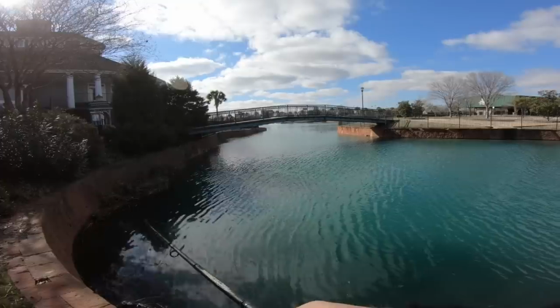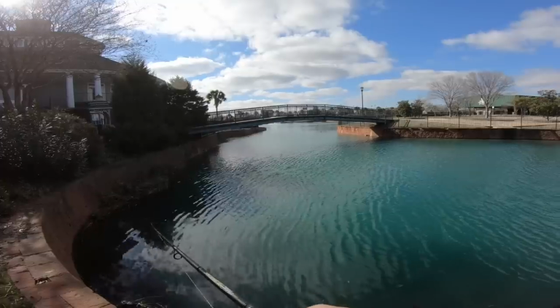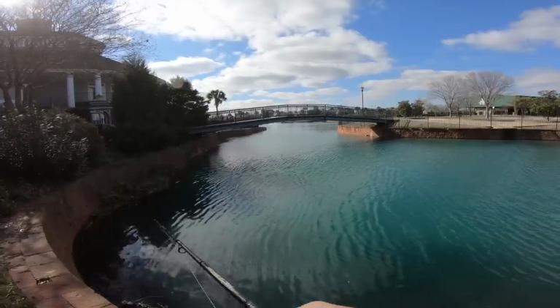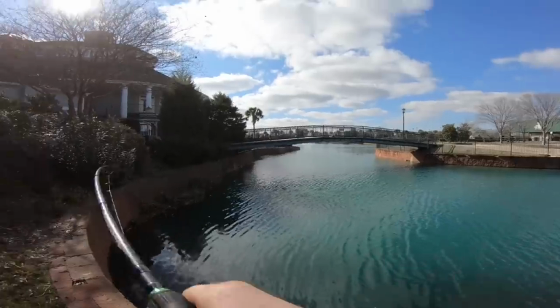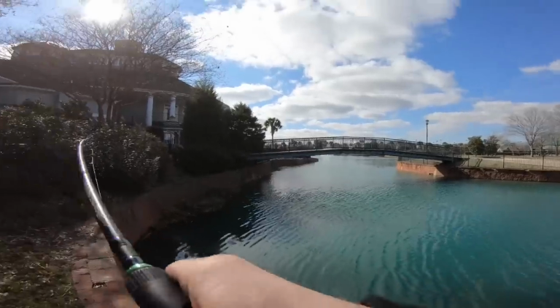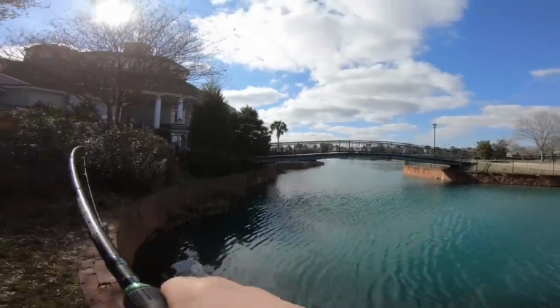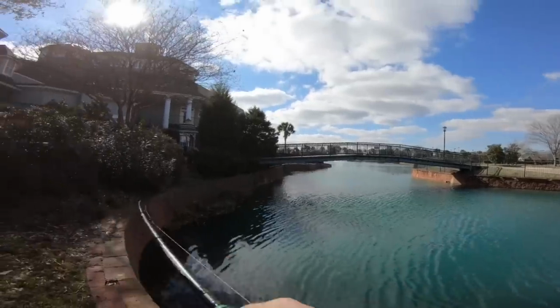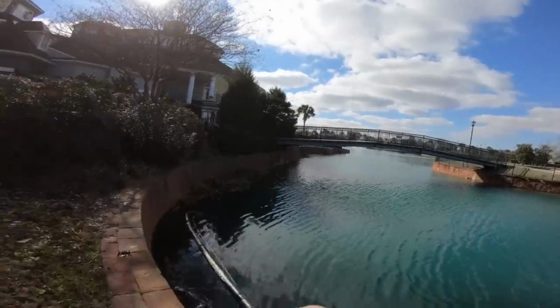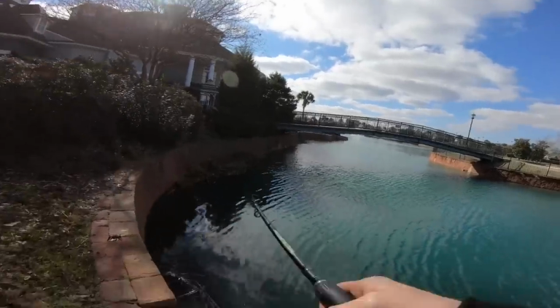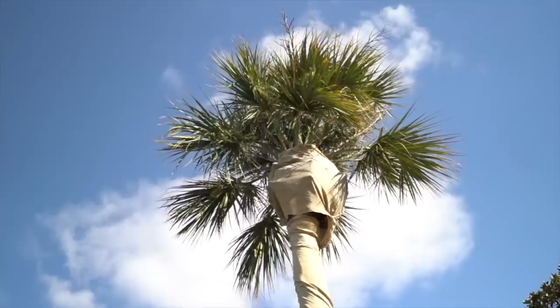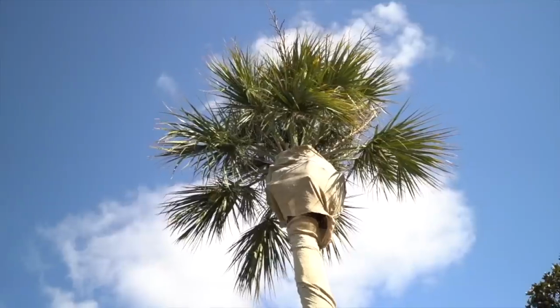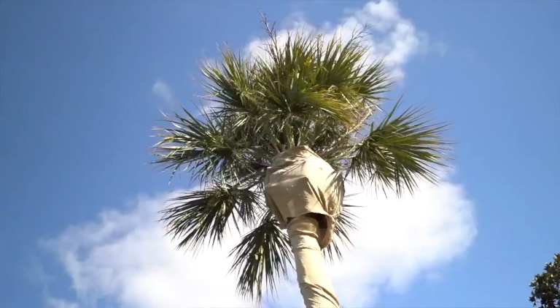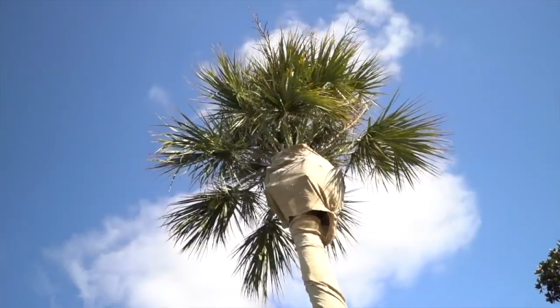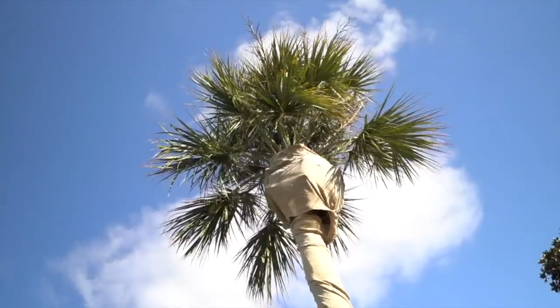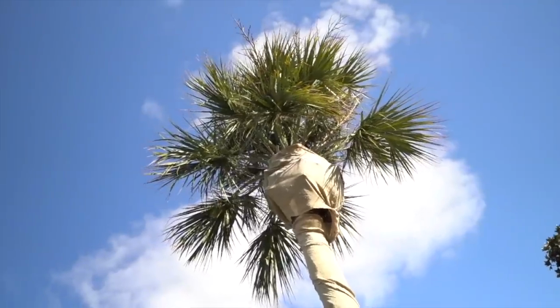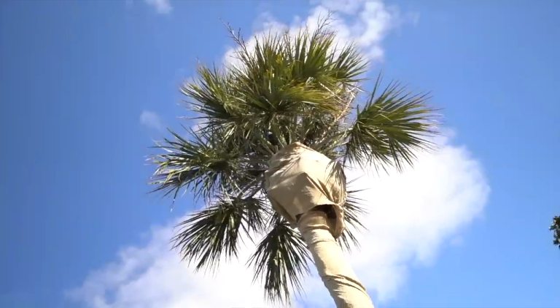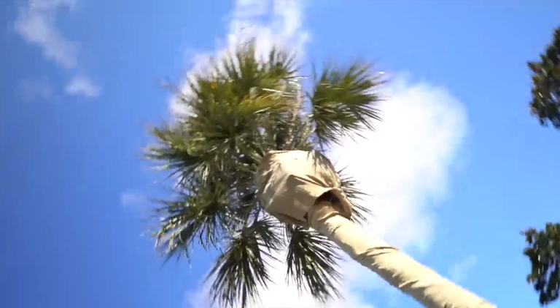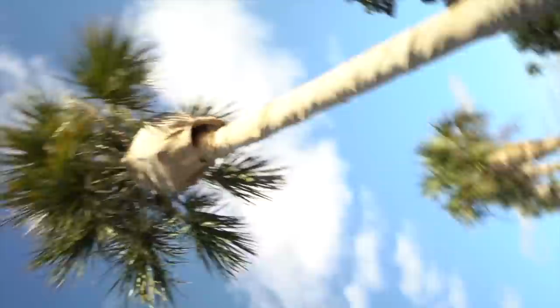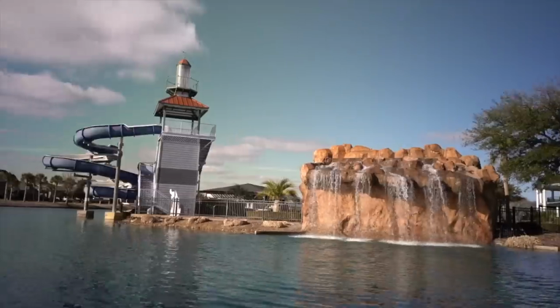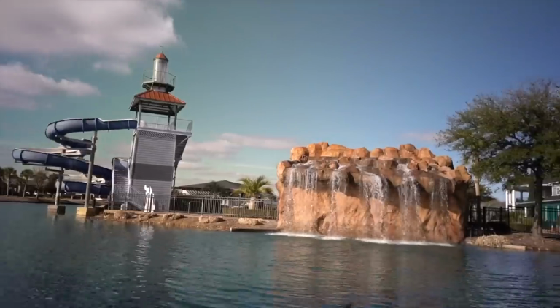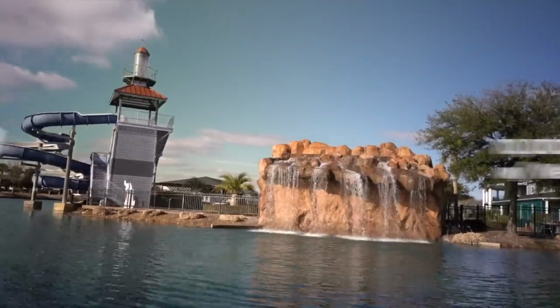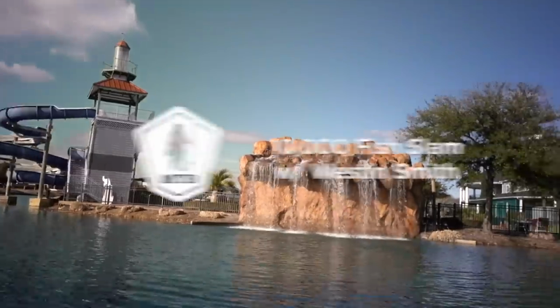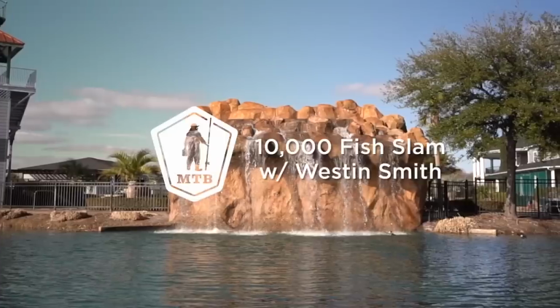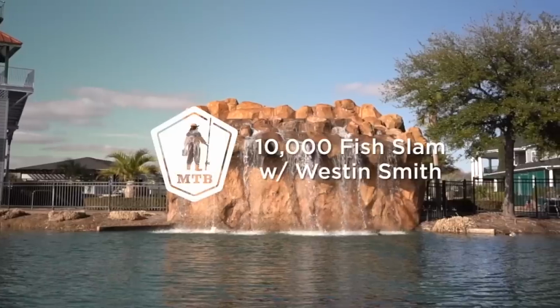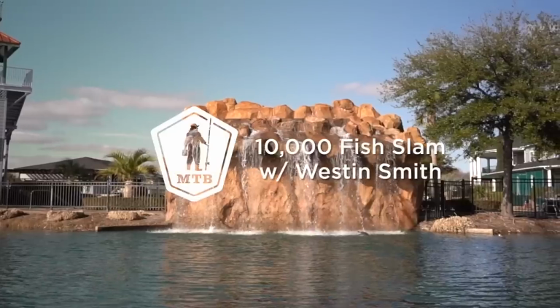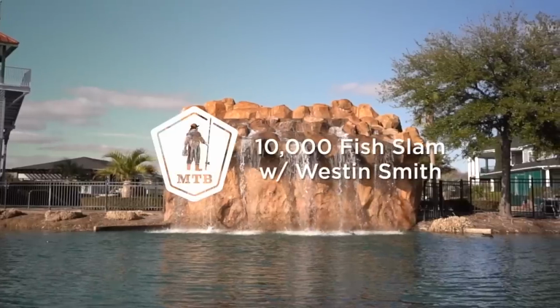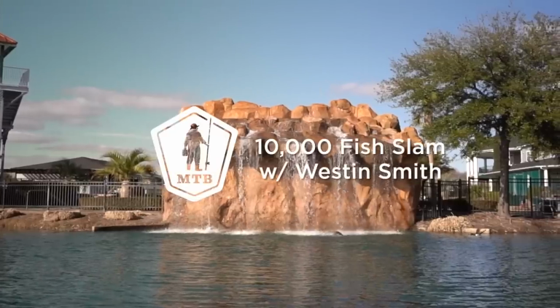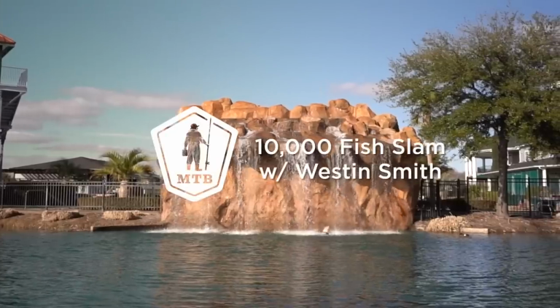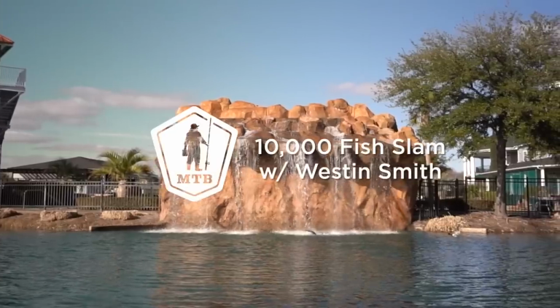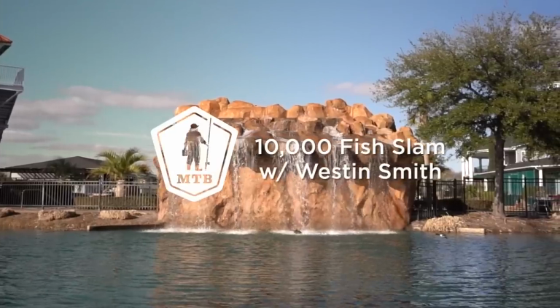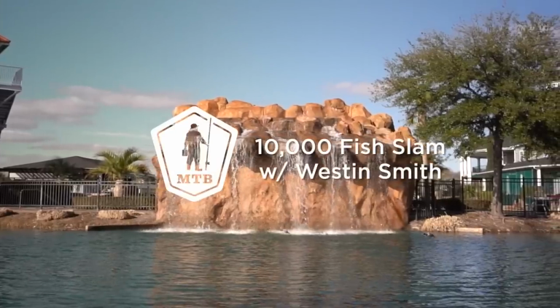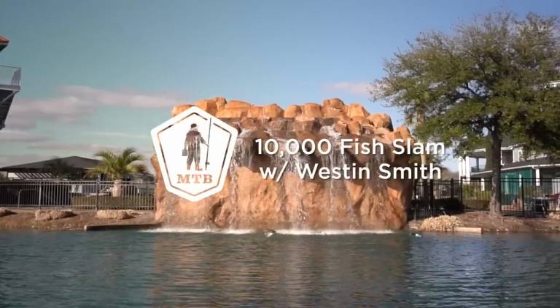Got one! Oh guys, this one's actually the biggest one of the day — came on this thing.